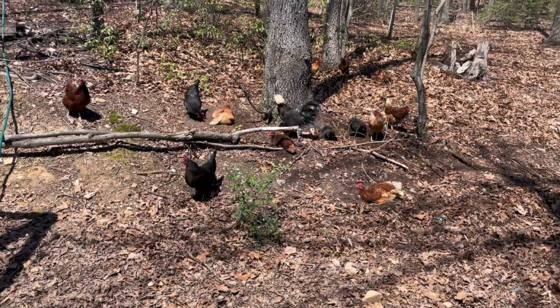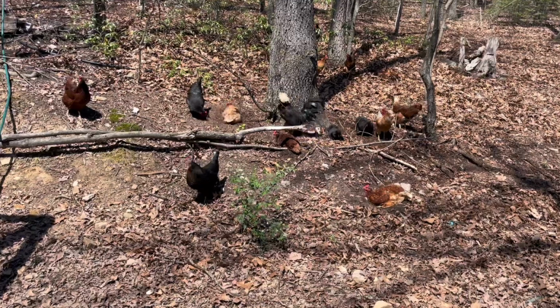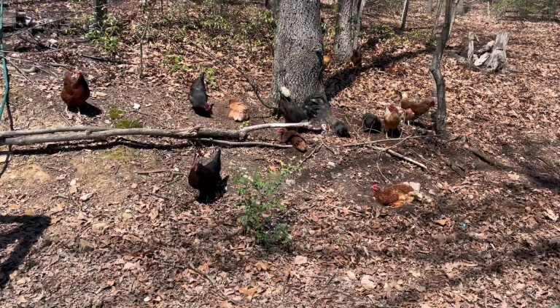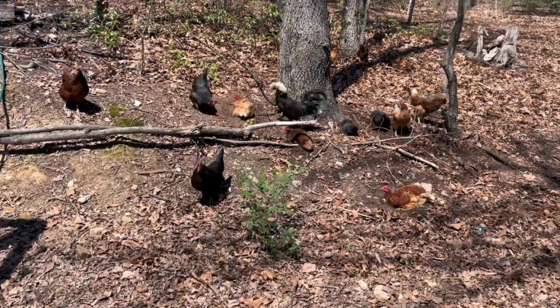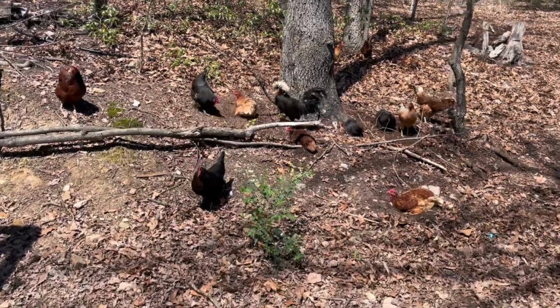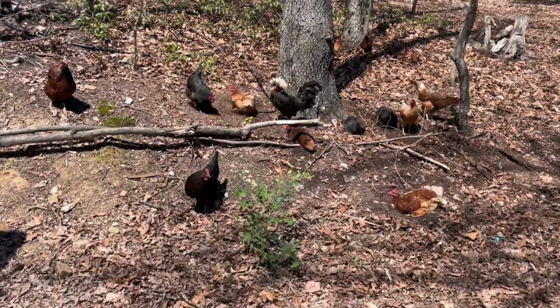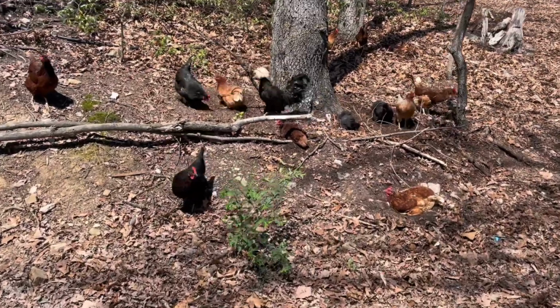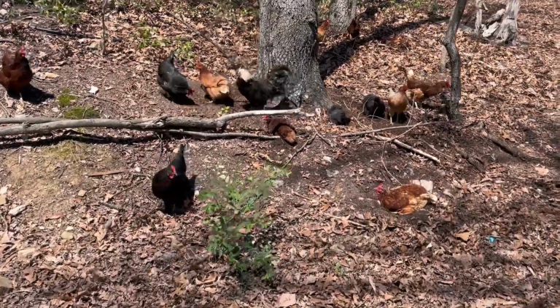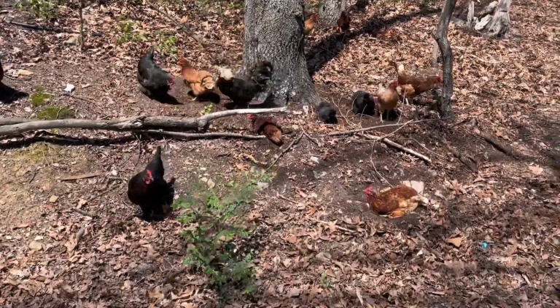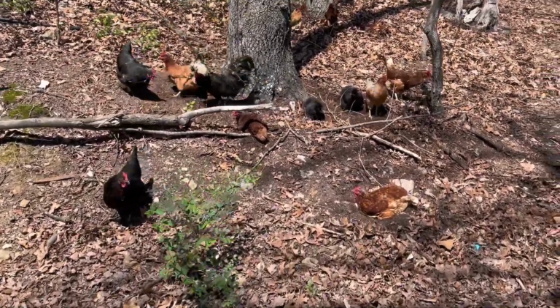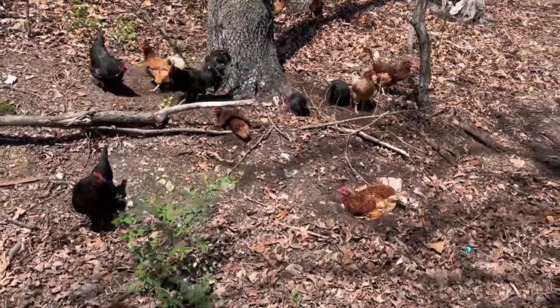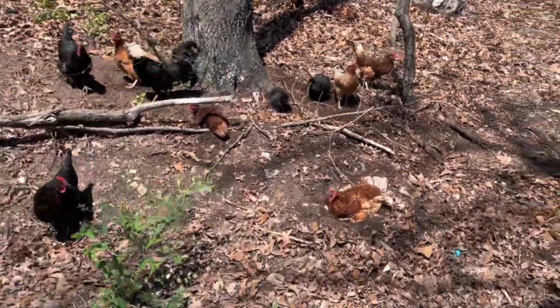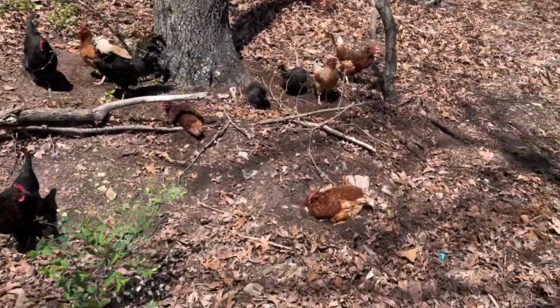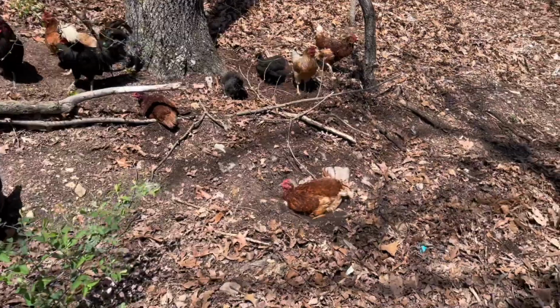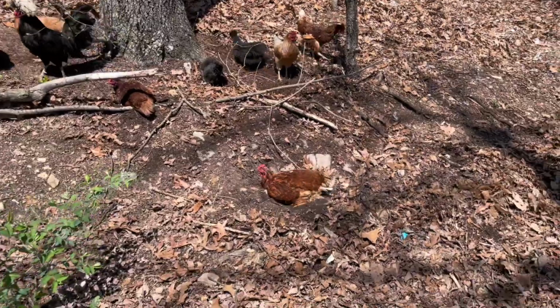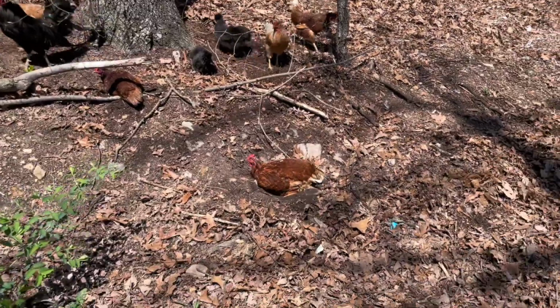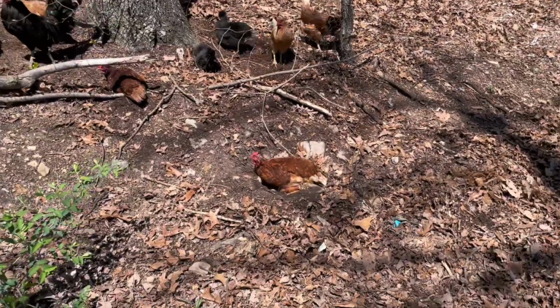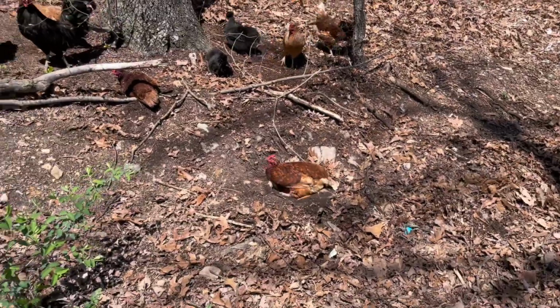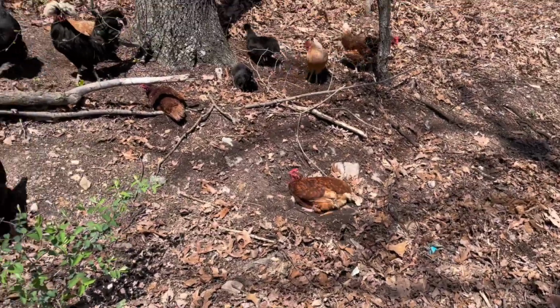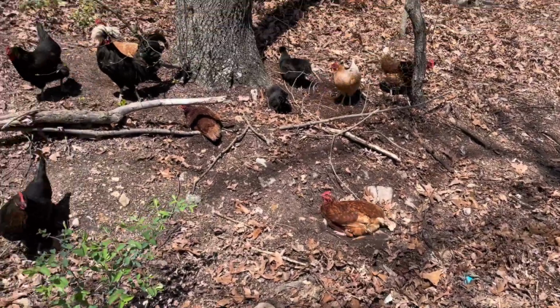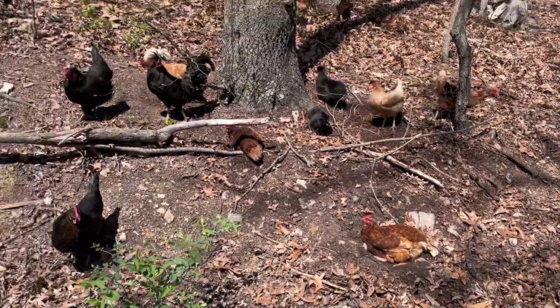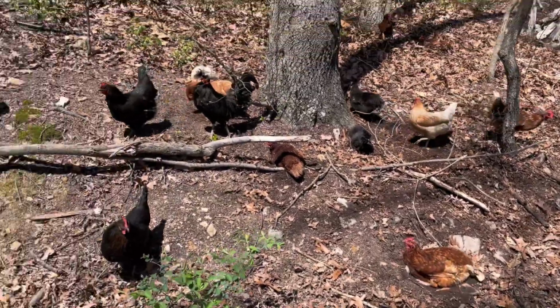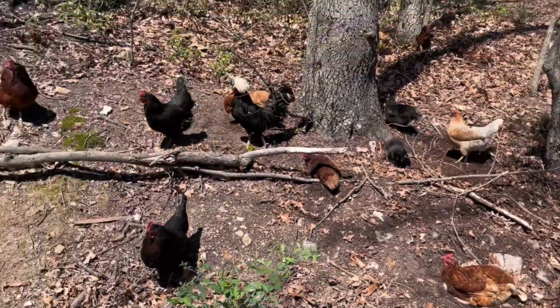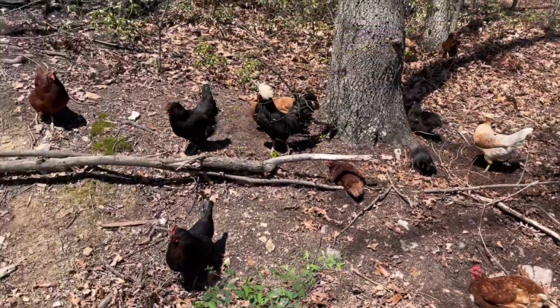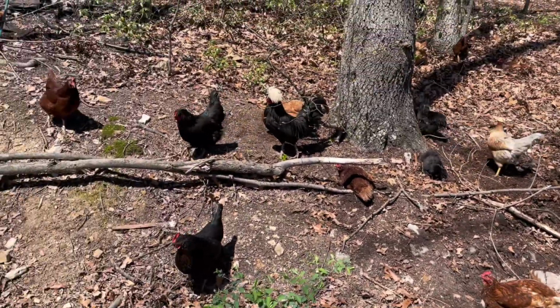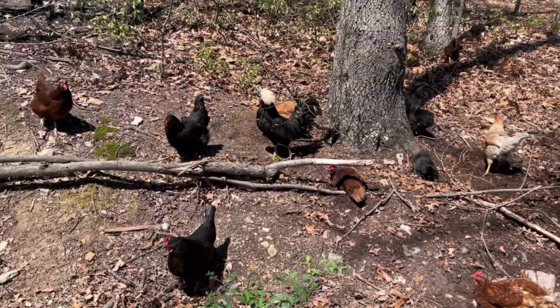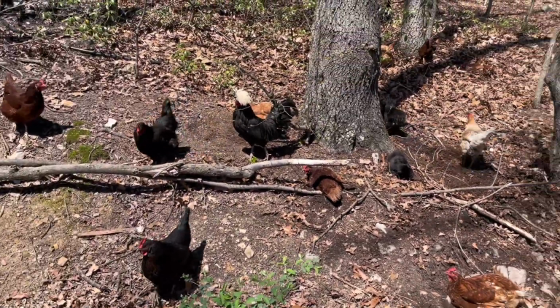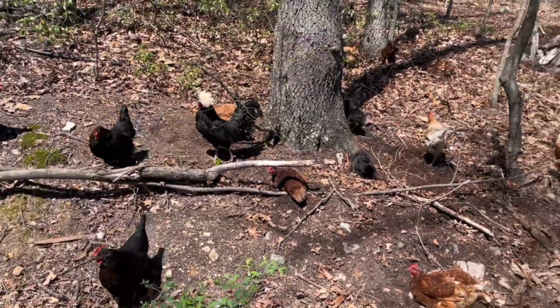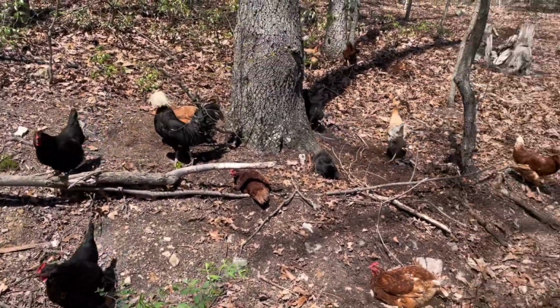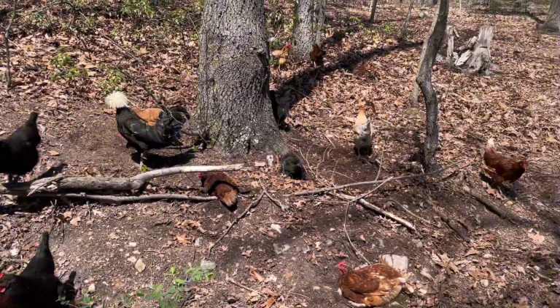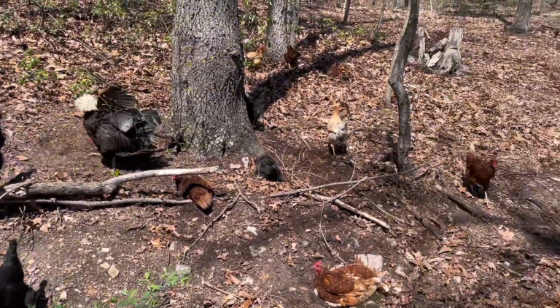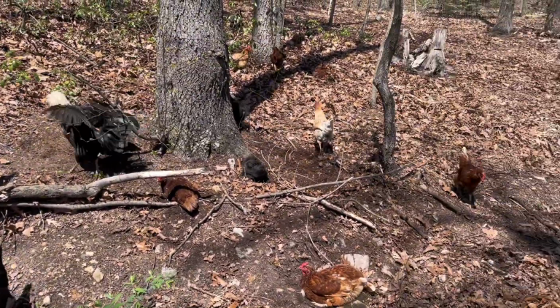Our chickens love the woods — everyone's dust bathing and just enjoying the shade.